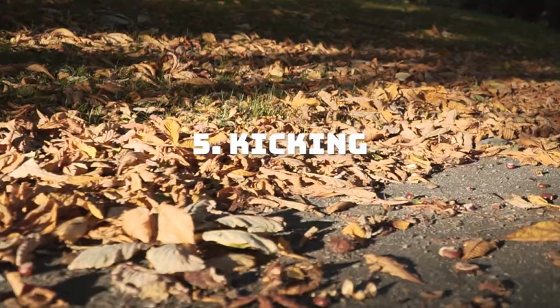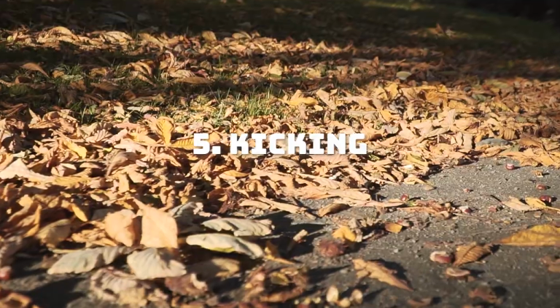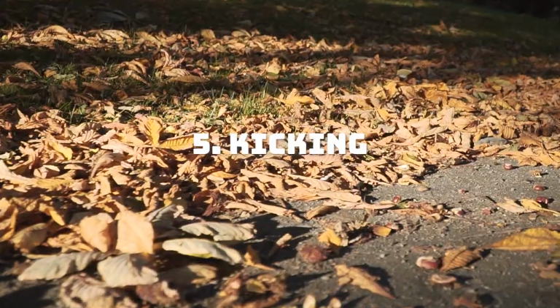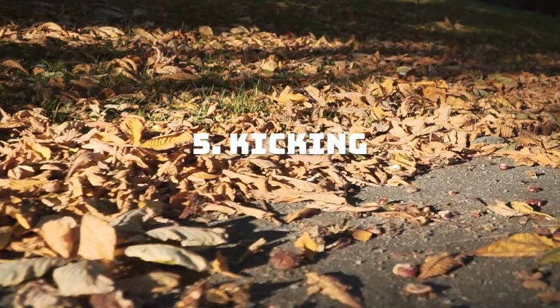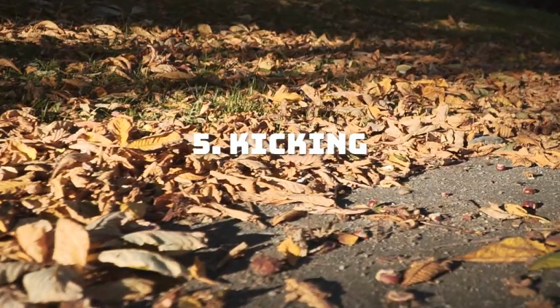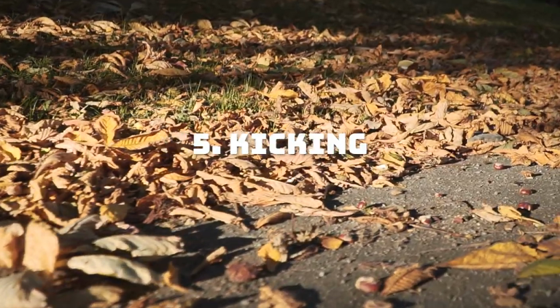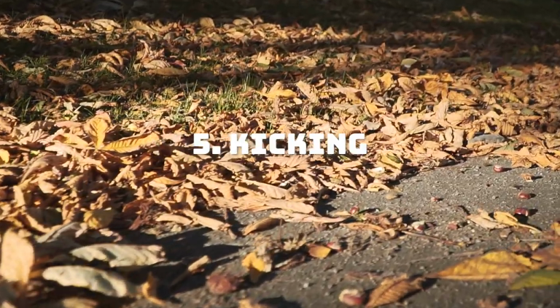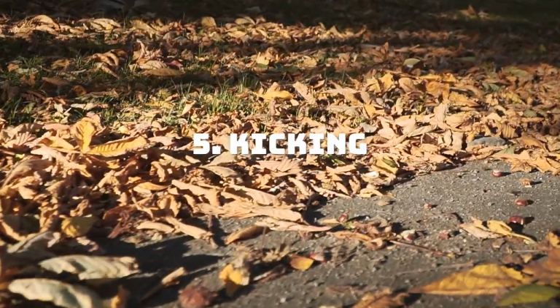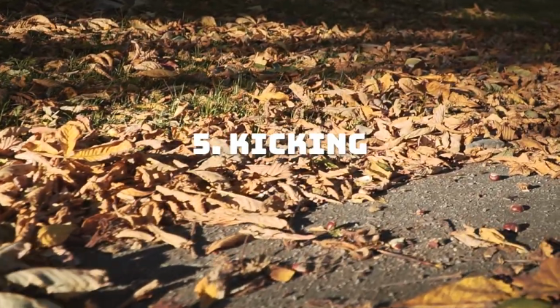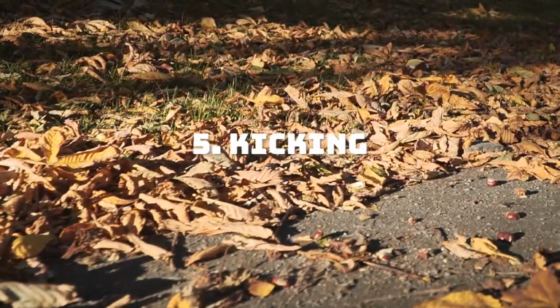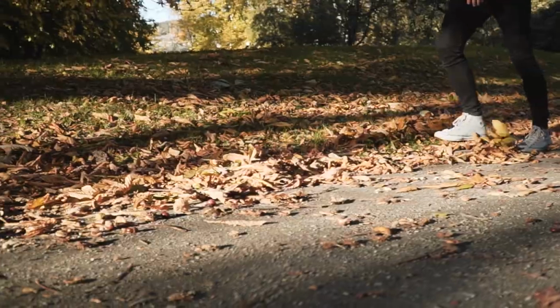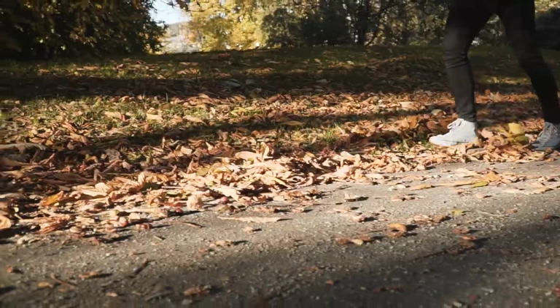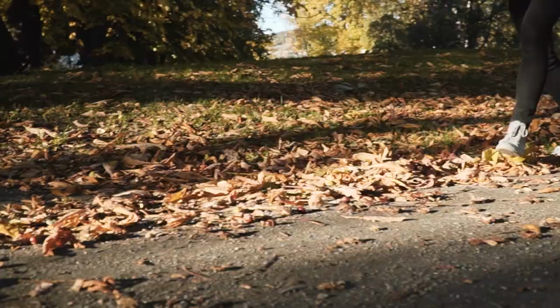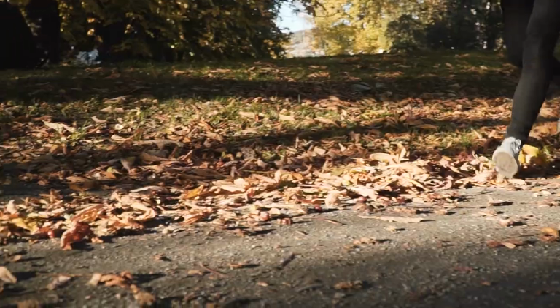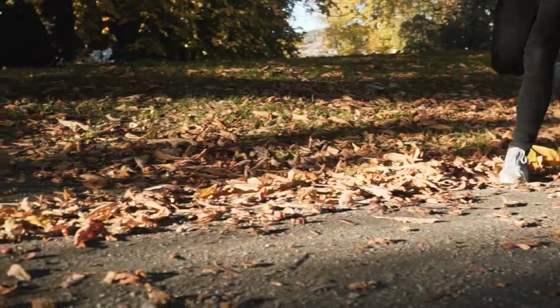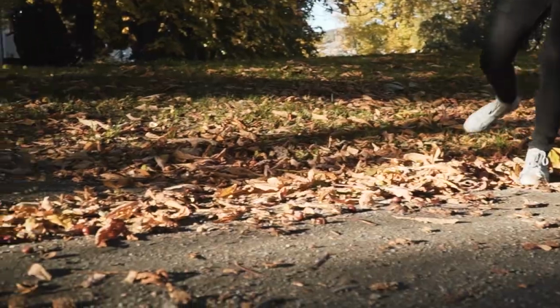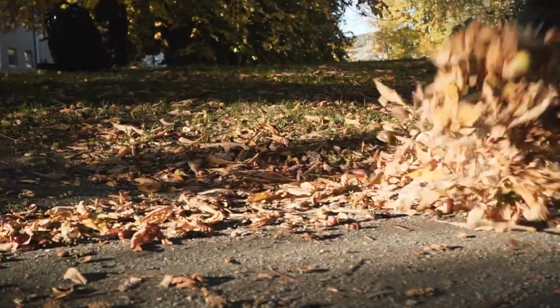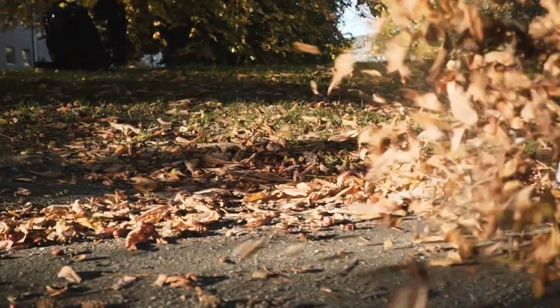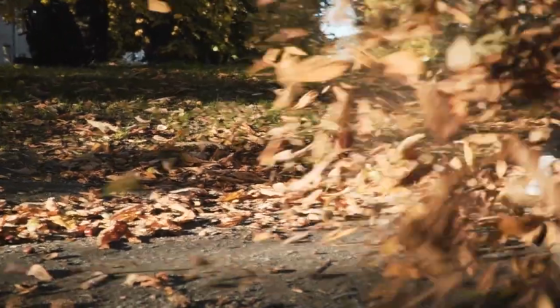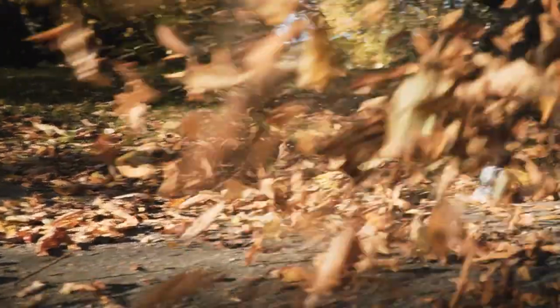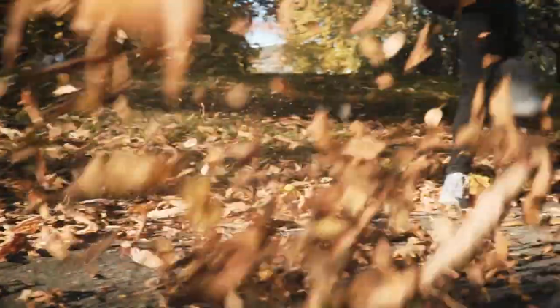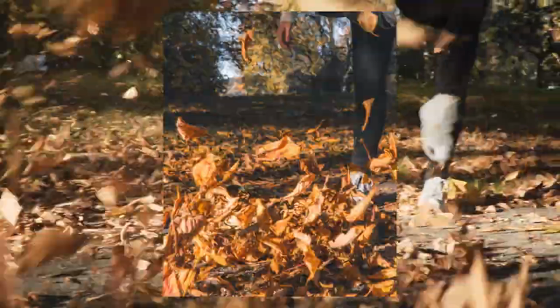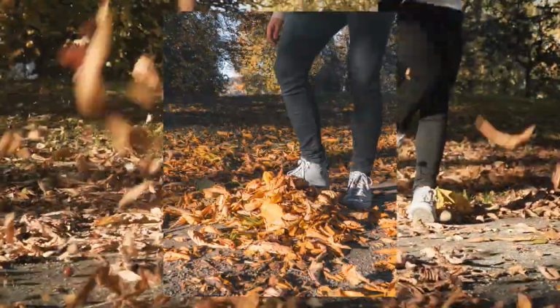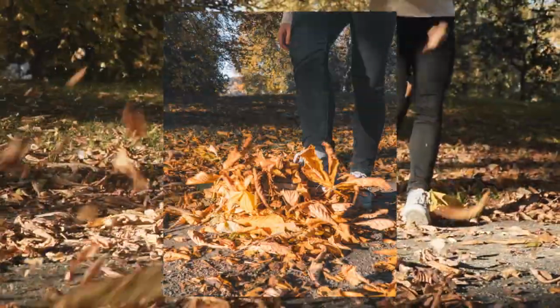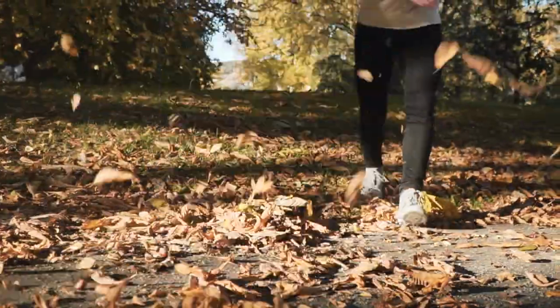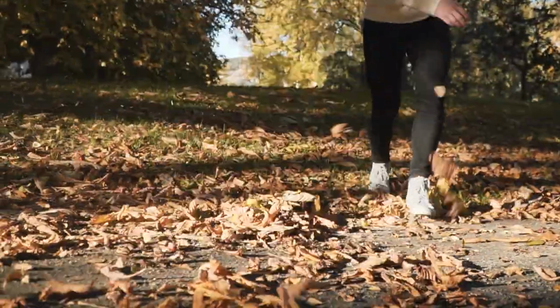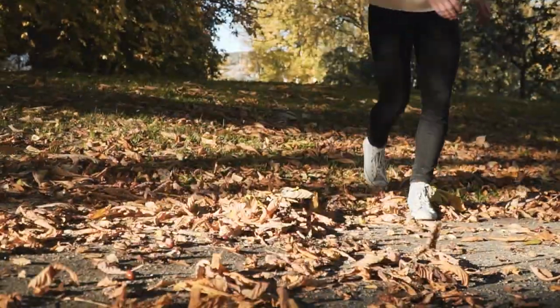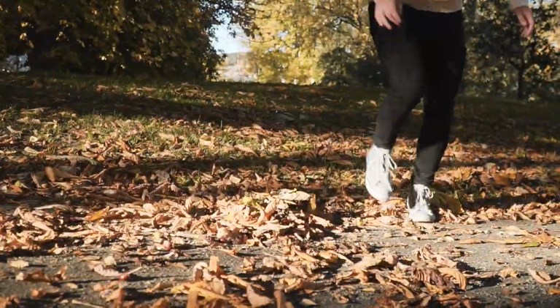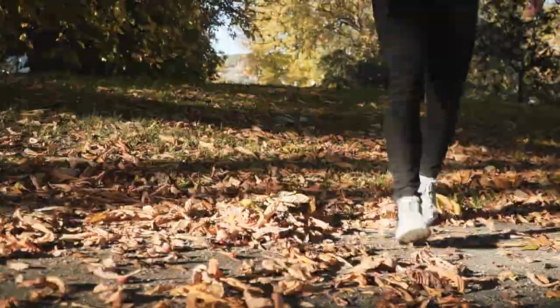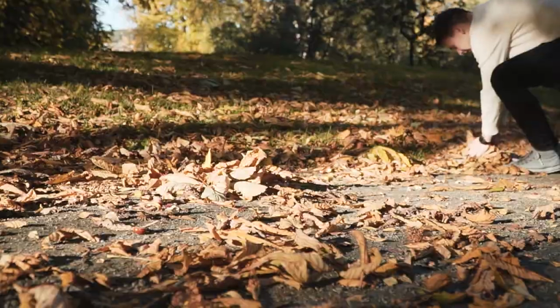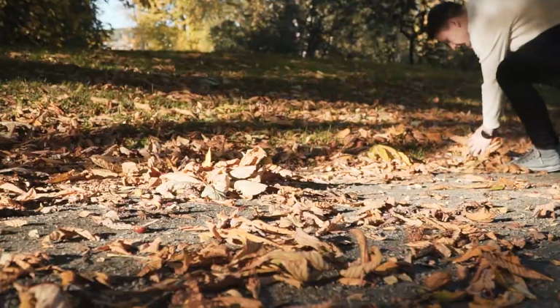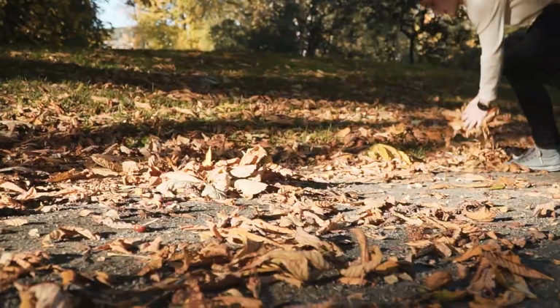This next one is very similar, but instead of using your hands, use your feet and kick some leaves towards the camera.